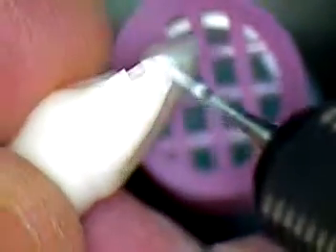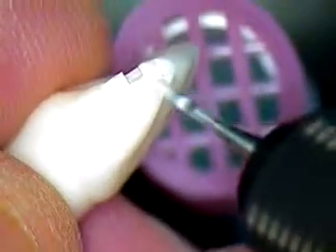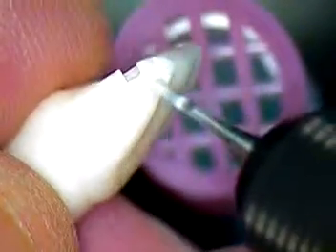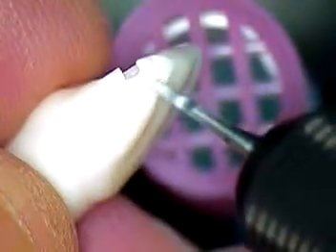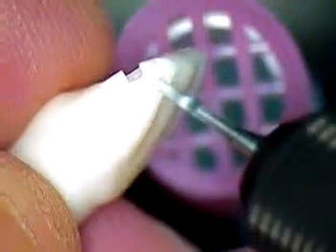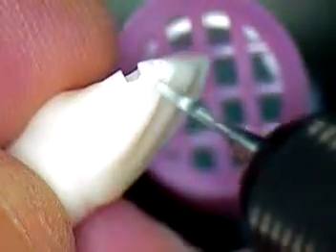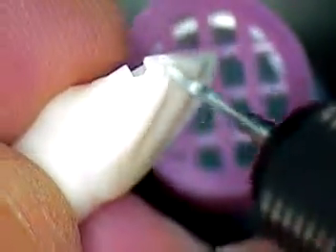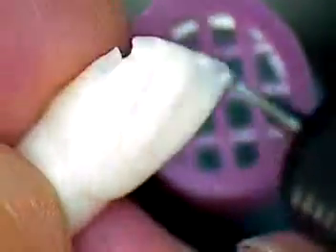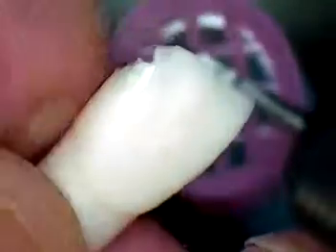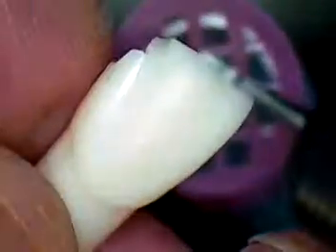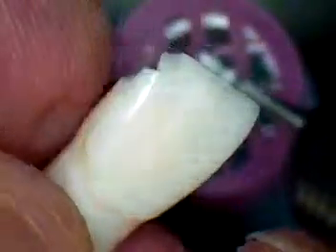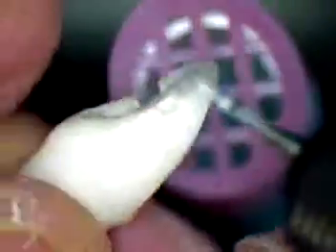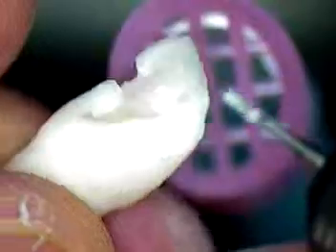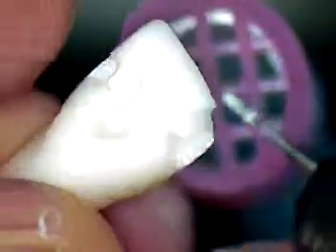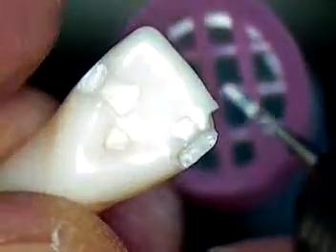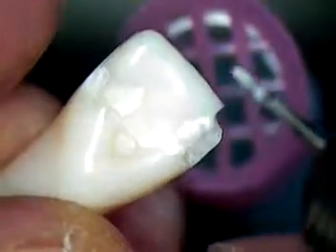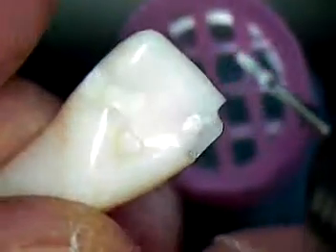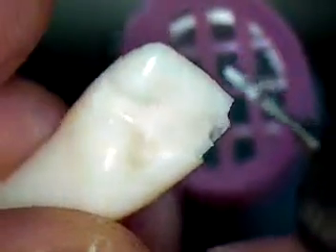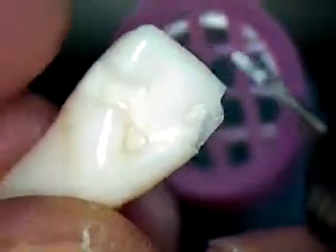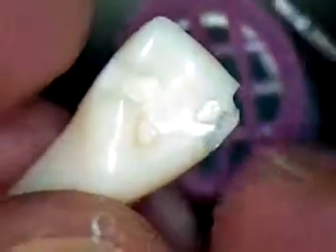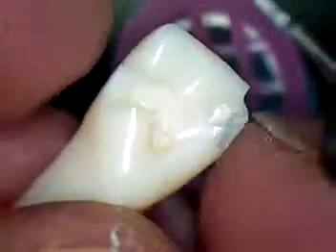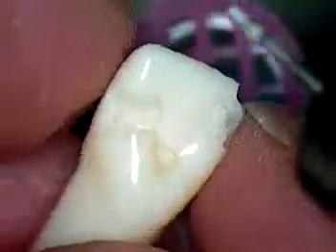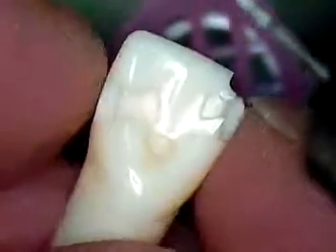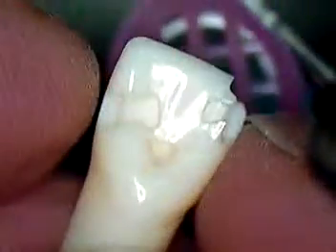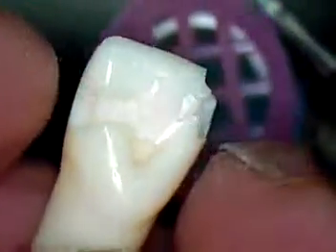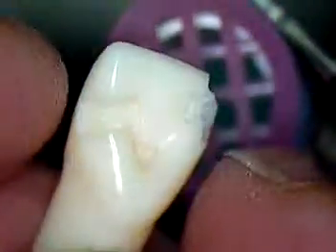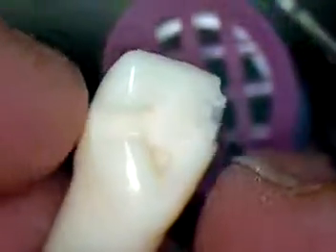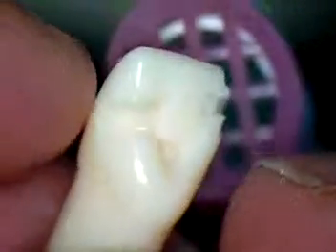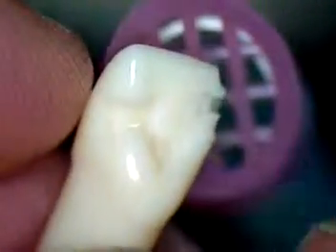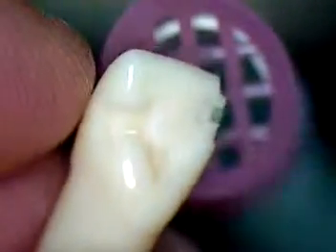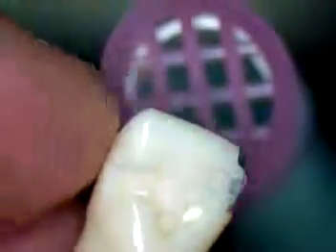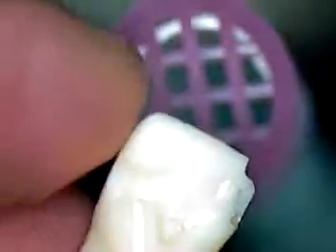Keep practicing. I'm going to continue with this tooth and smooth it up a little bit. Any questions, feel free to contact me. Take care.